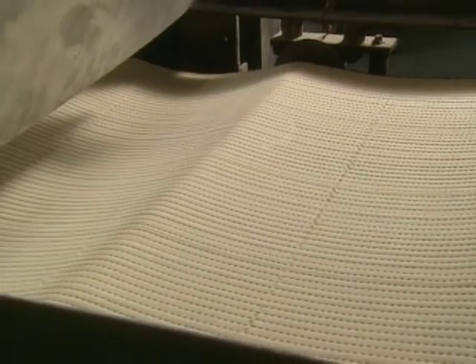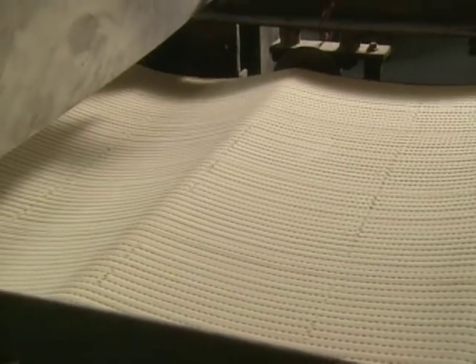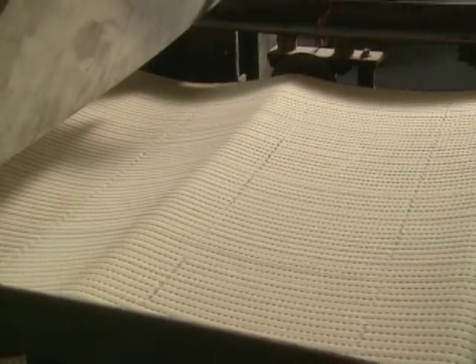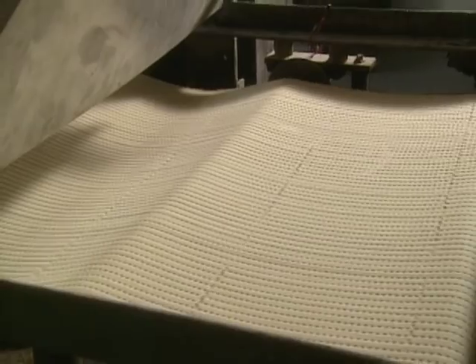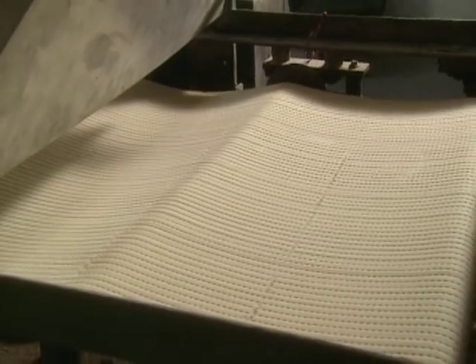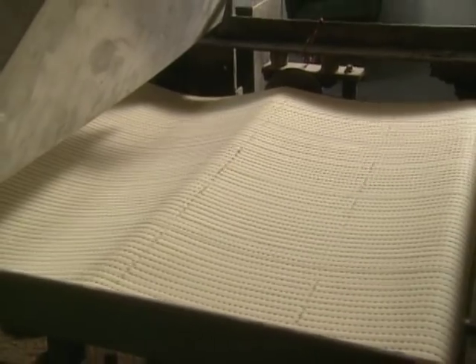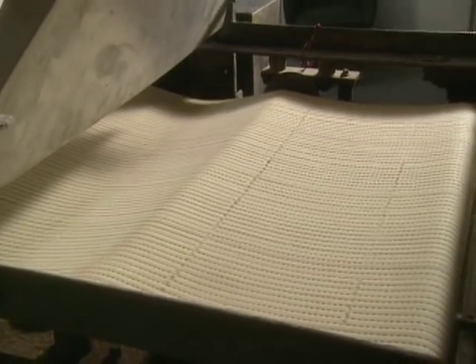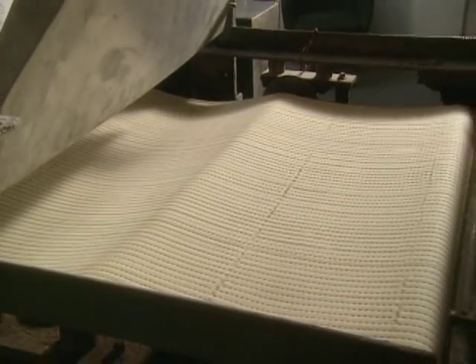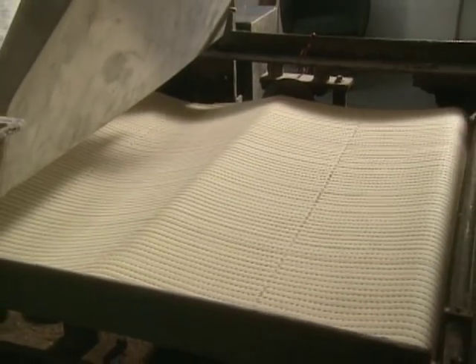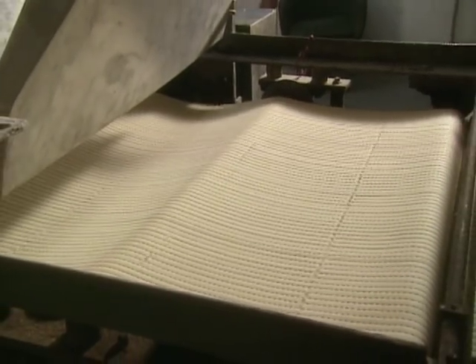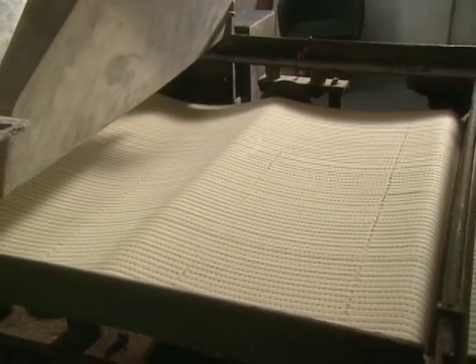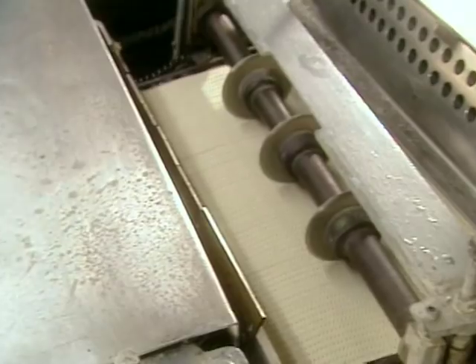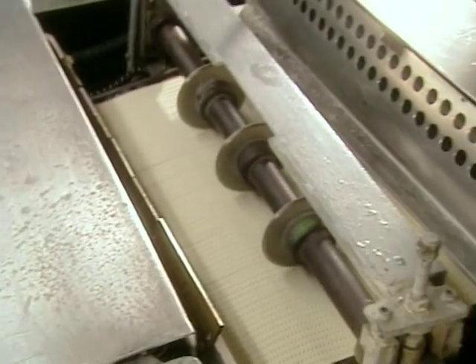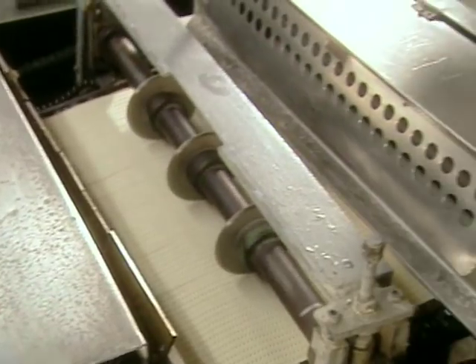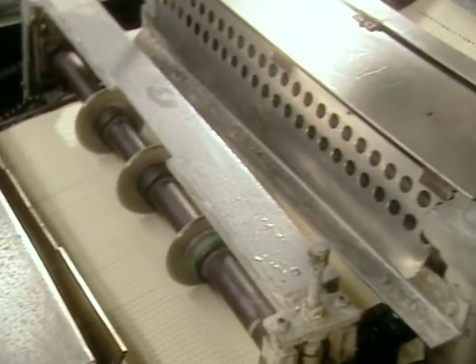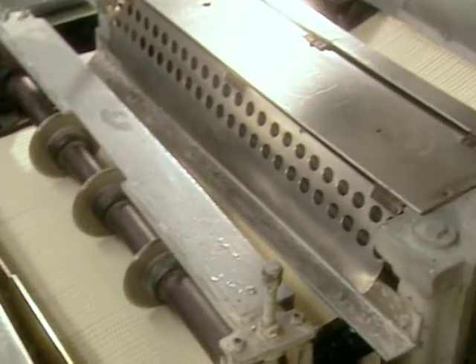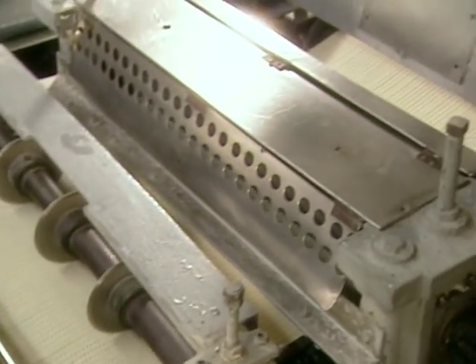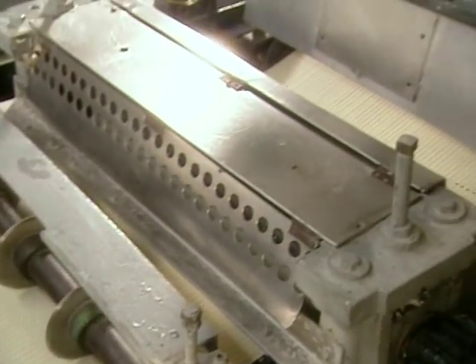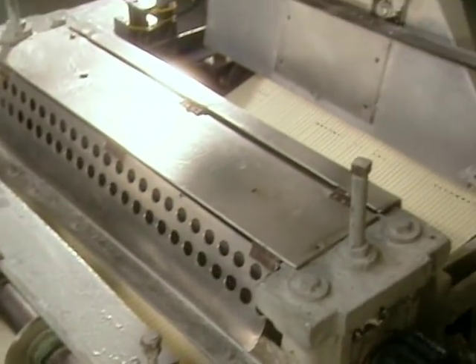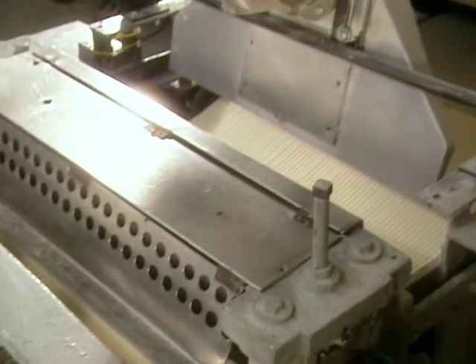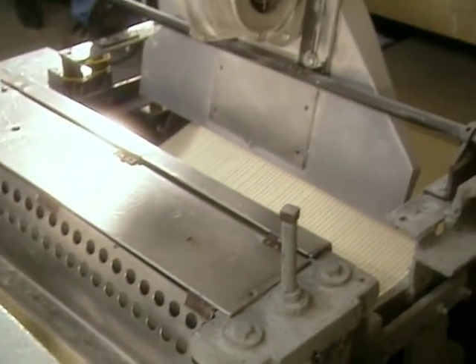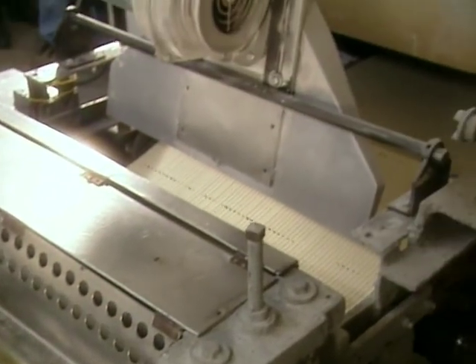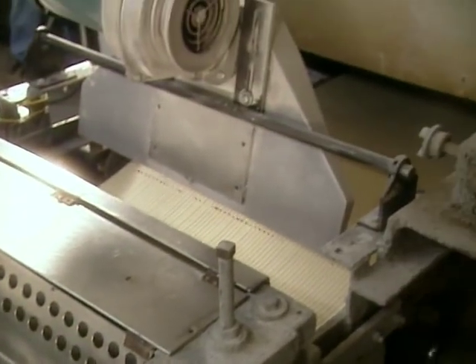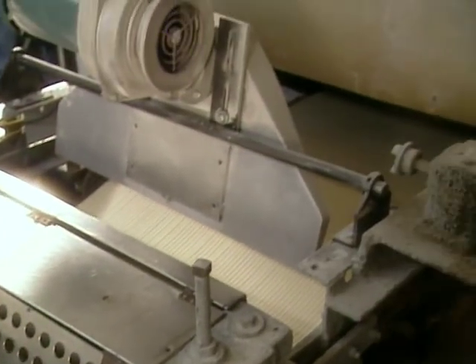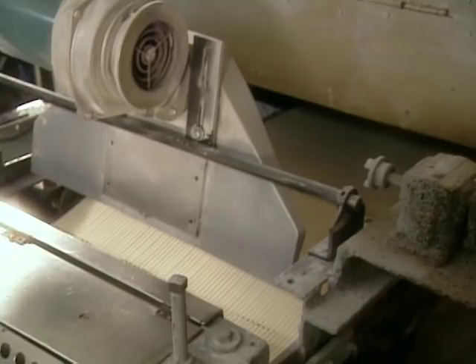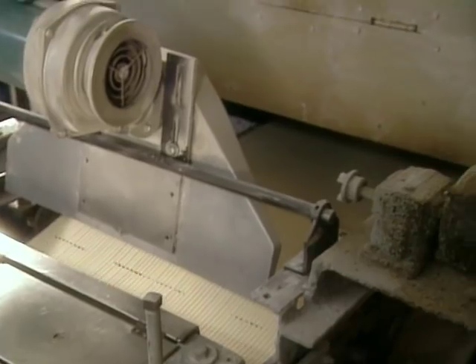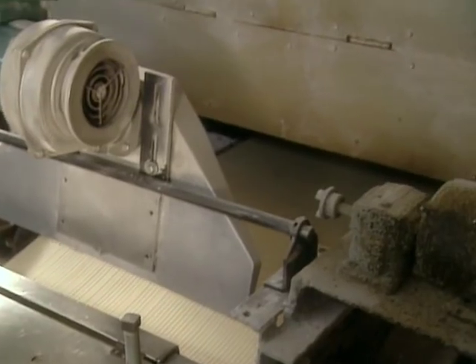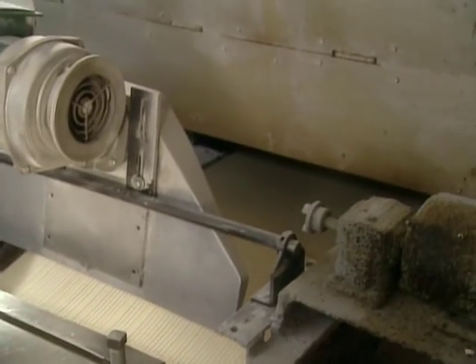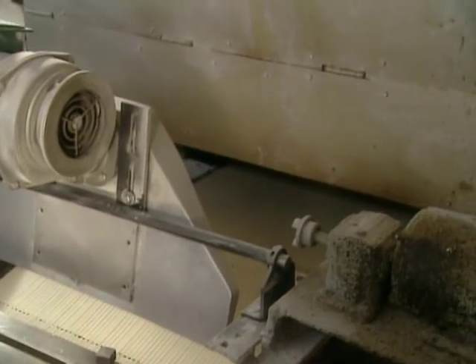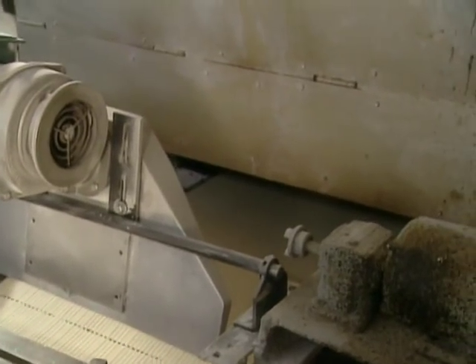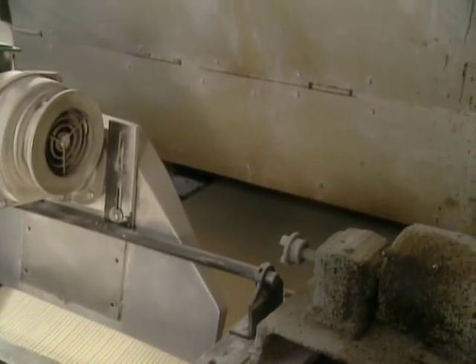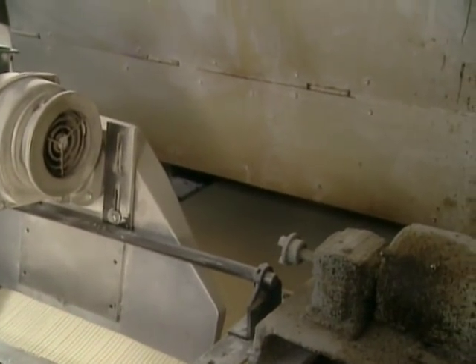The dough is then cut into fours and then eights, and fed into the oven. It's a direct-heat oven — about 900 degrees. The oven is 72 feet long, and the matzah cooks for about a minute and a half from one end to the other.